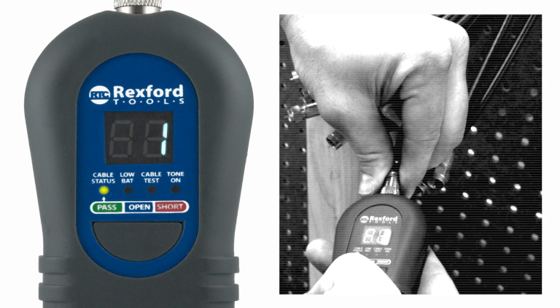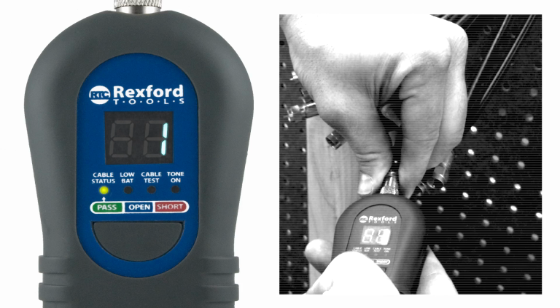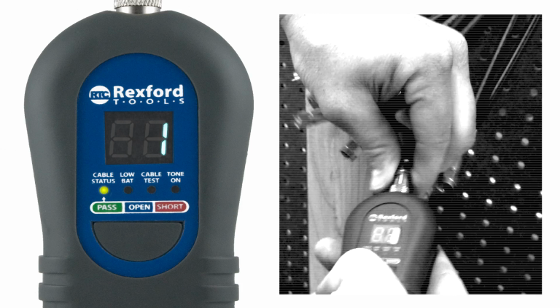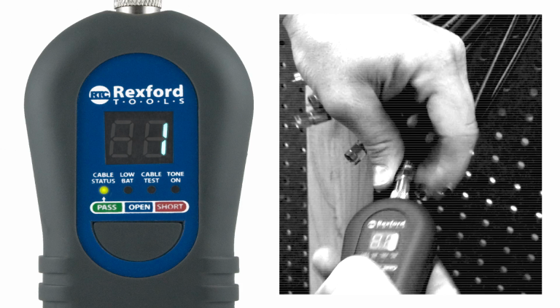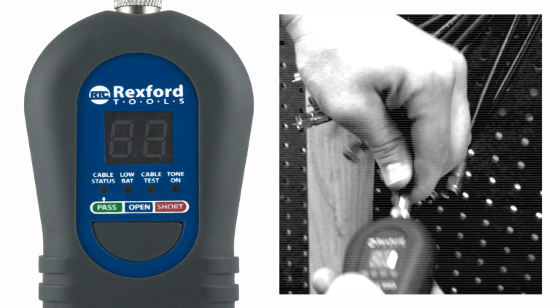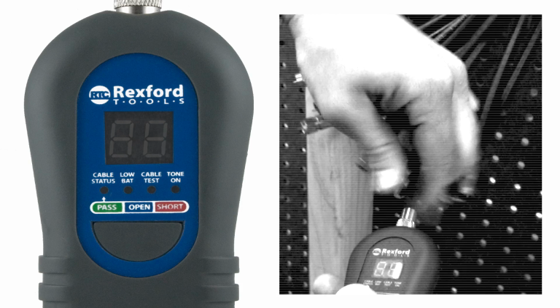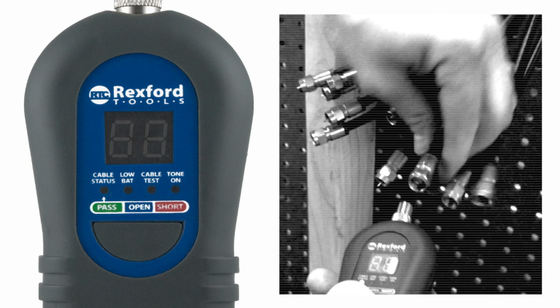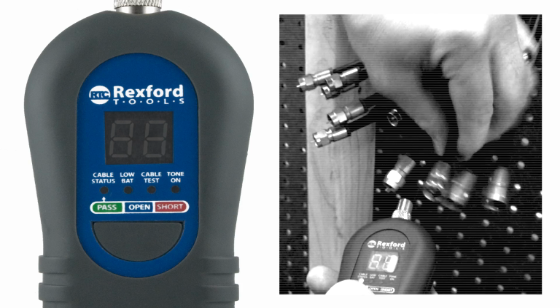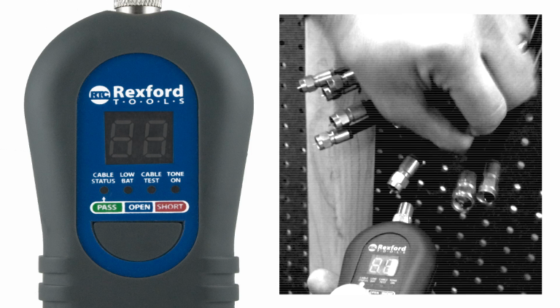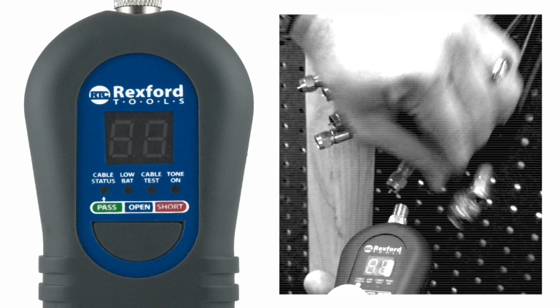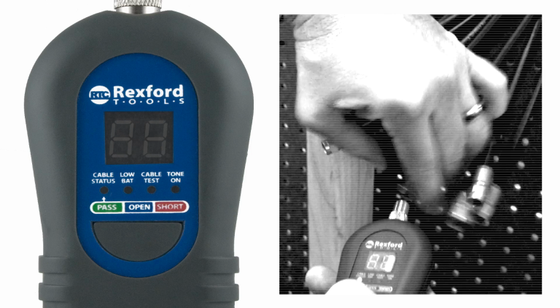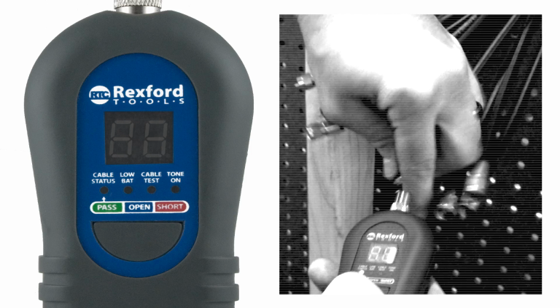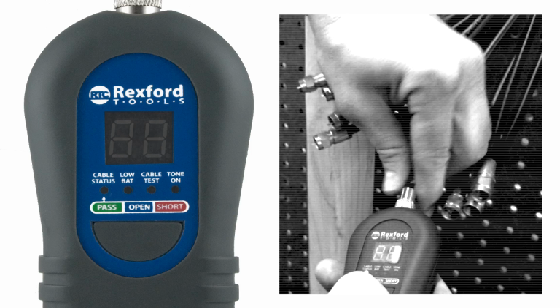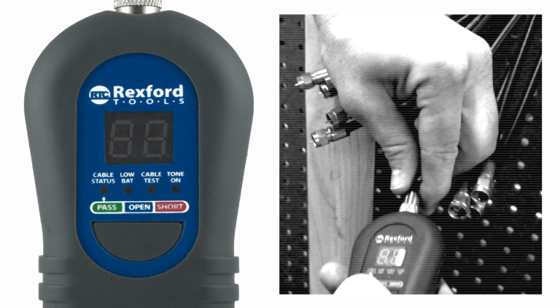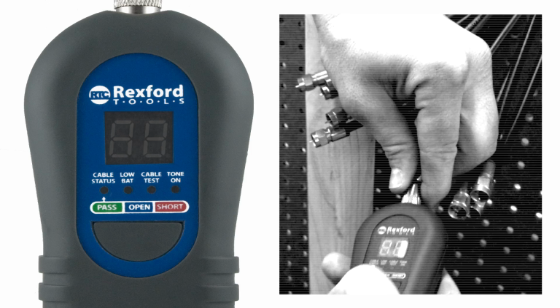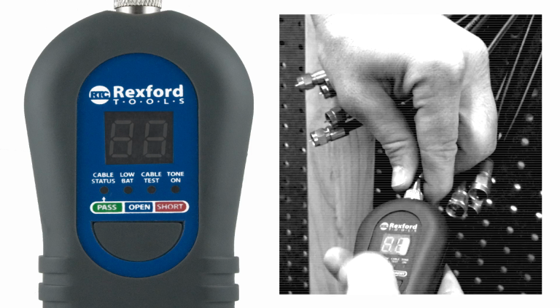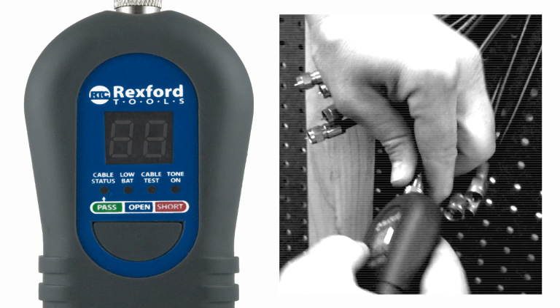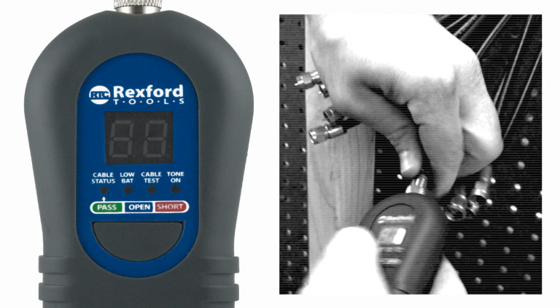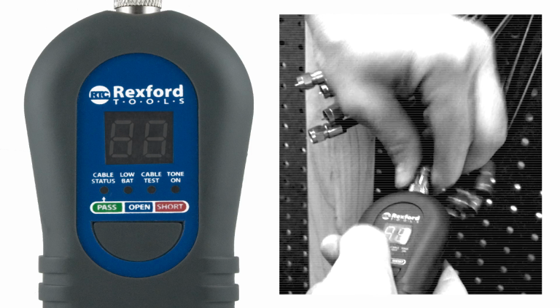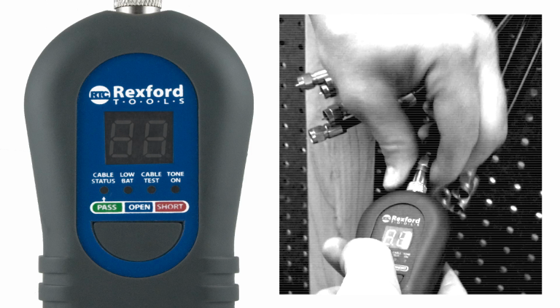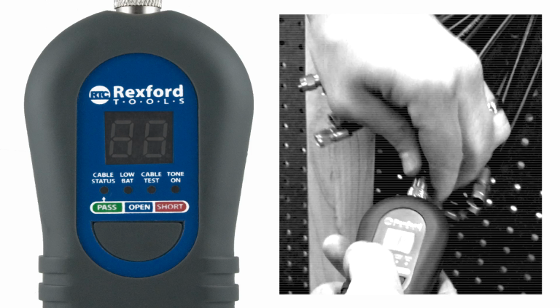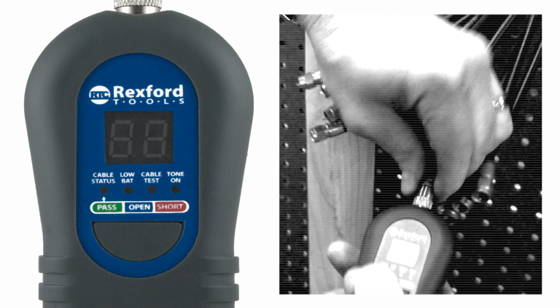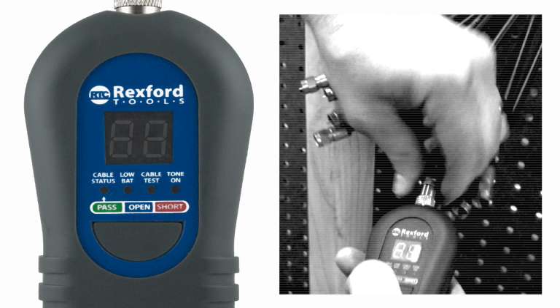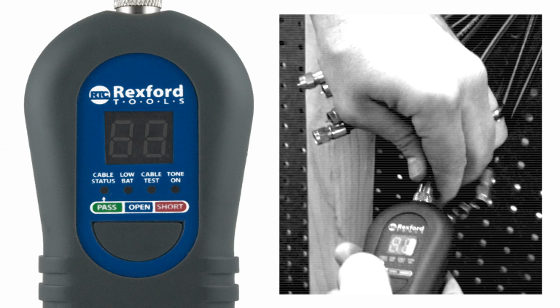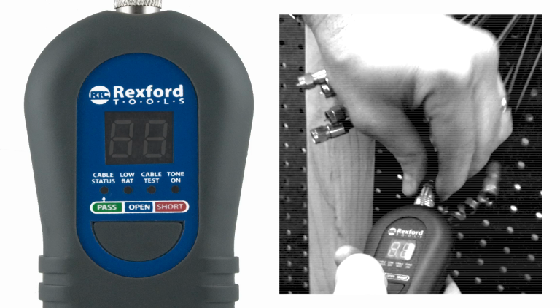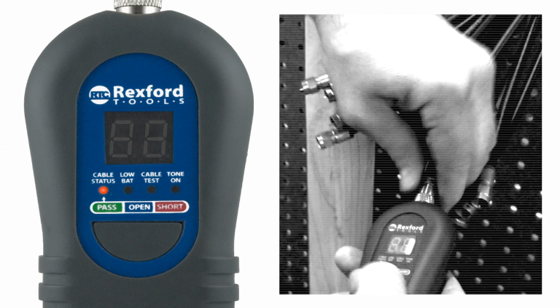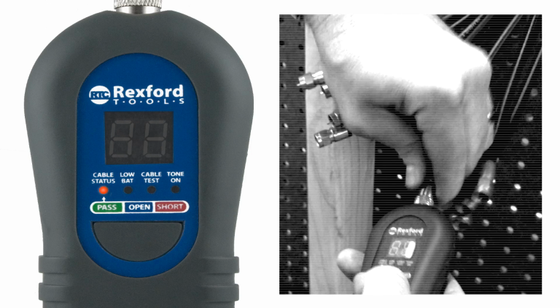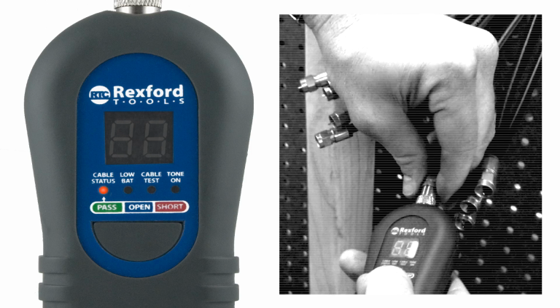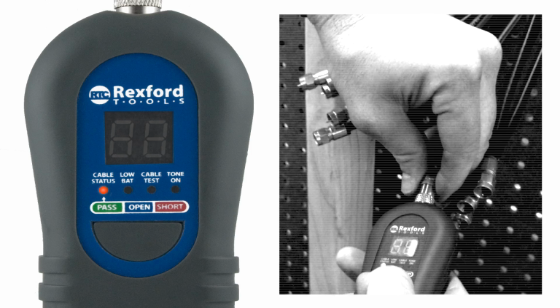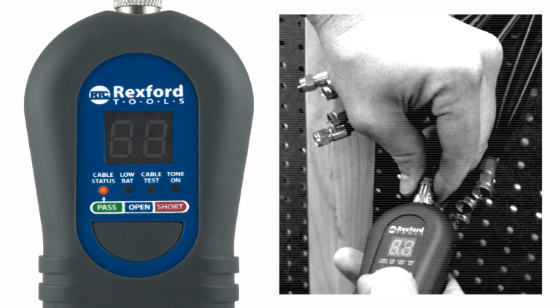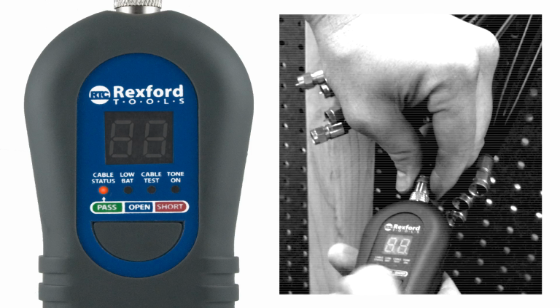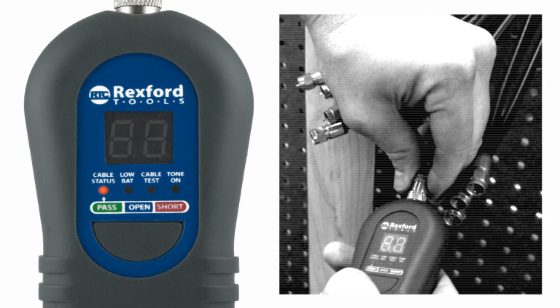Rexford Tools' coaxial cable mapper will also indicate whether the cable you are connected to has an open or short on it.